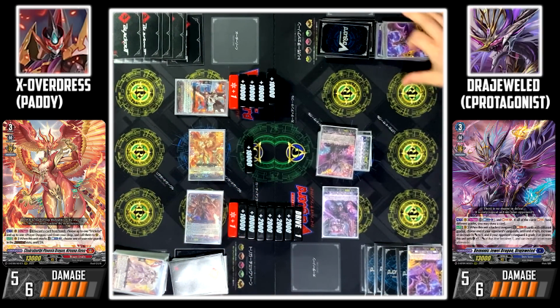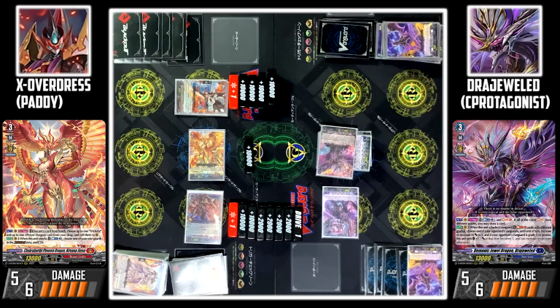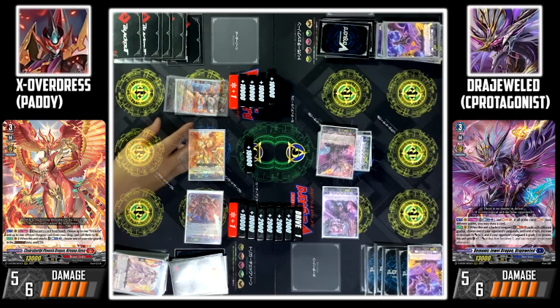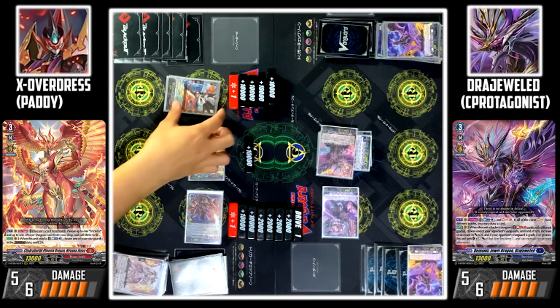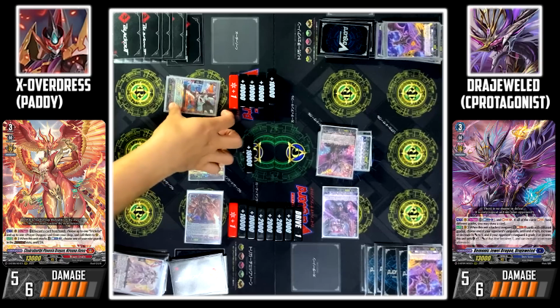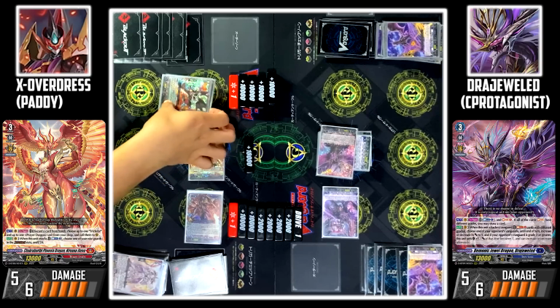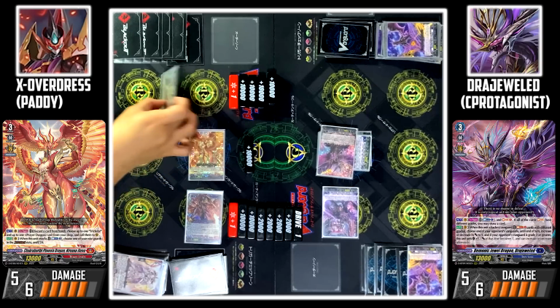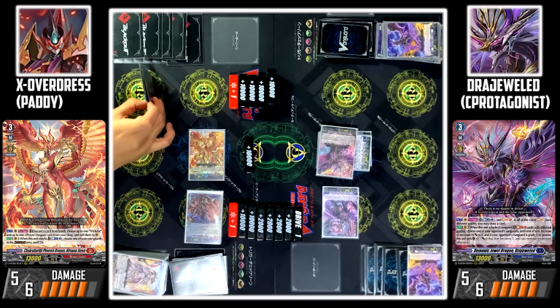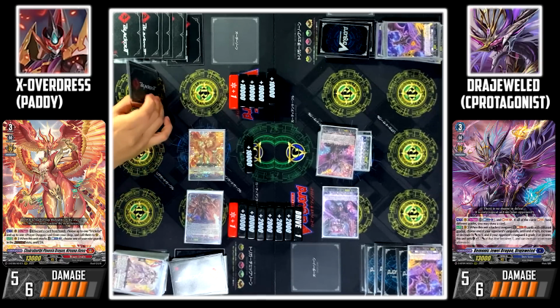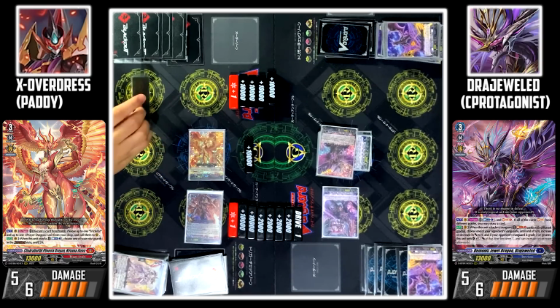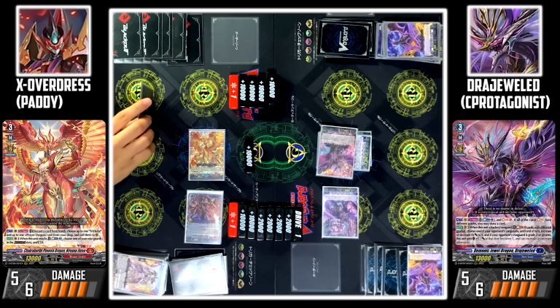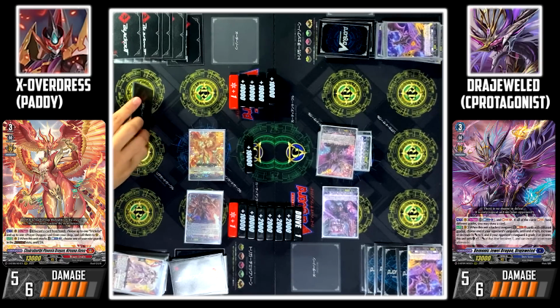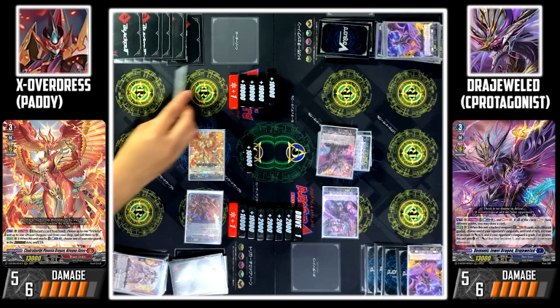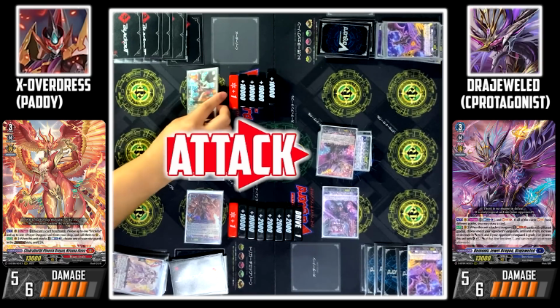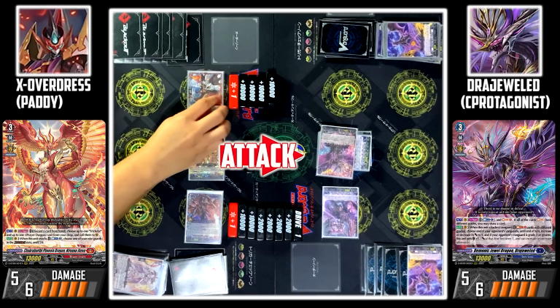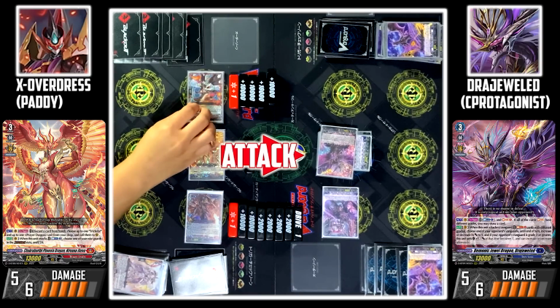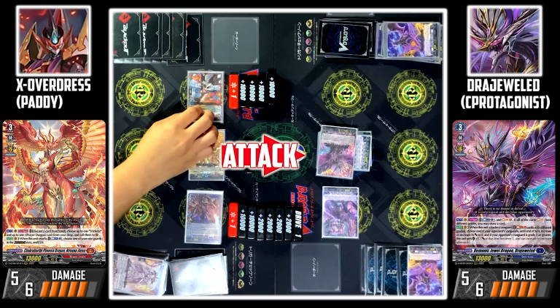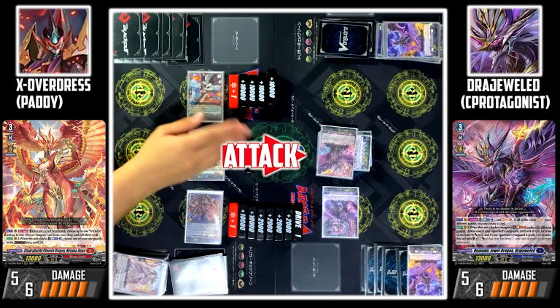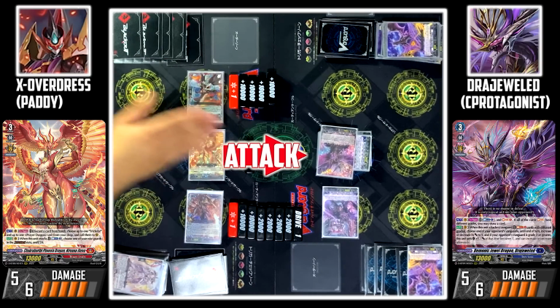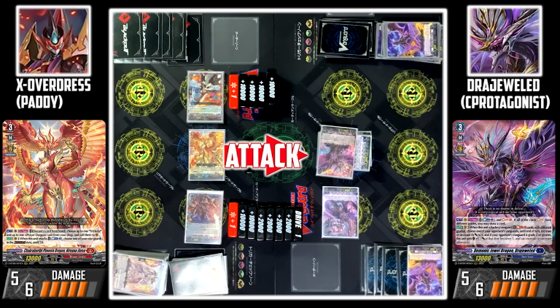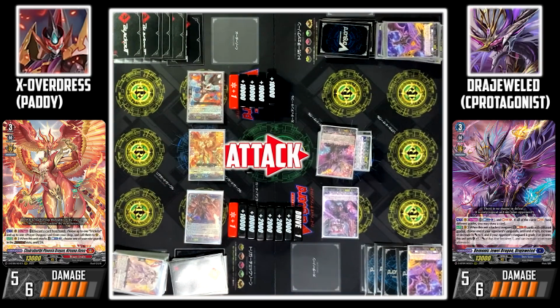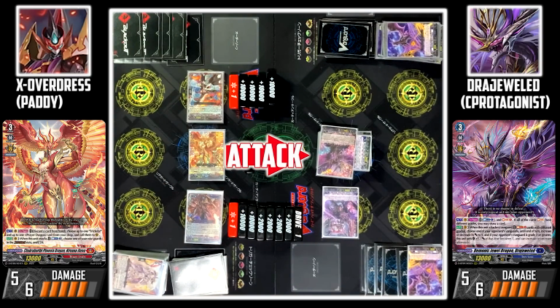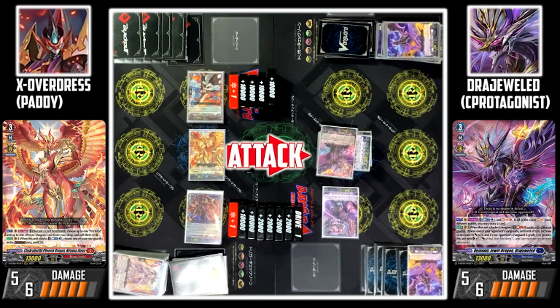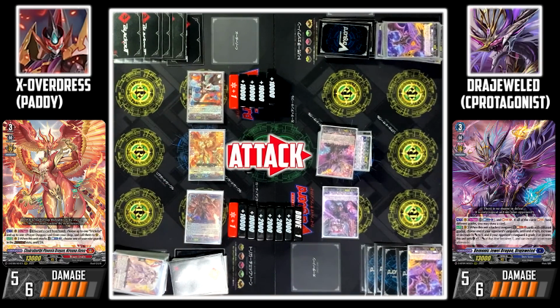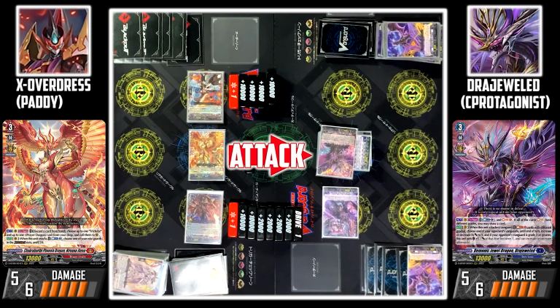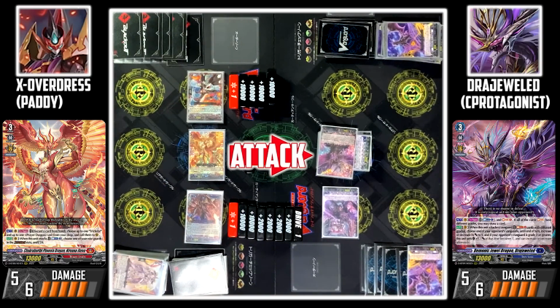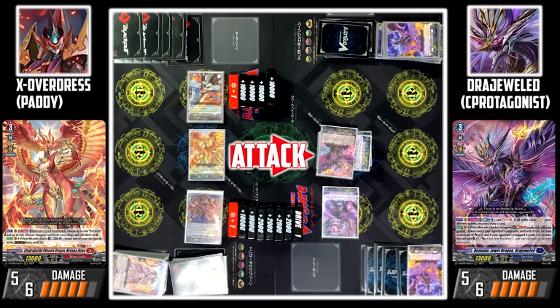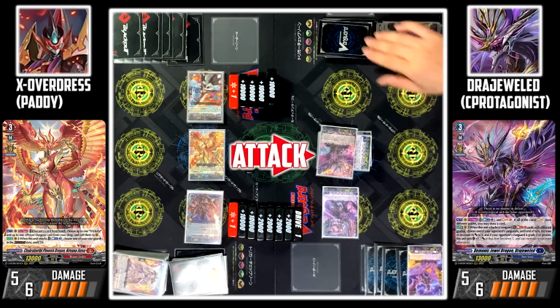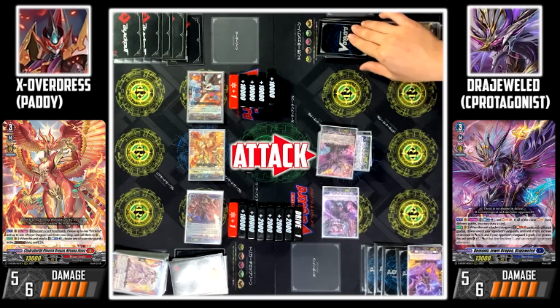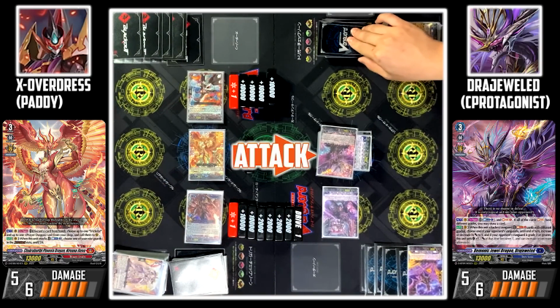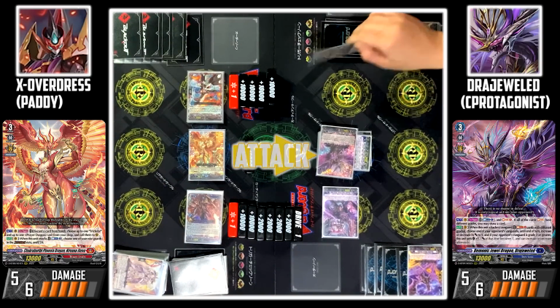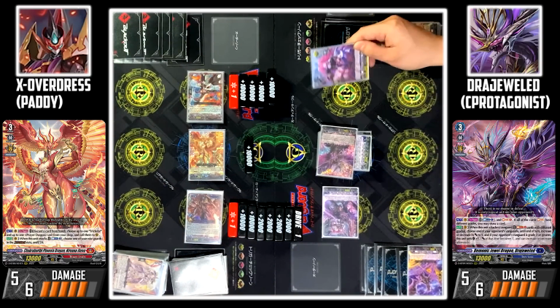I'll use Garon Verena to attack your Vanguard. No guard. Damage check — okay.